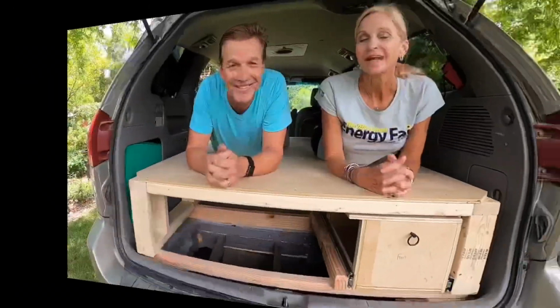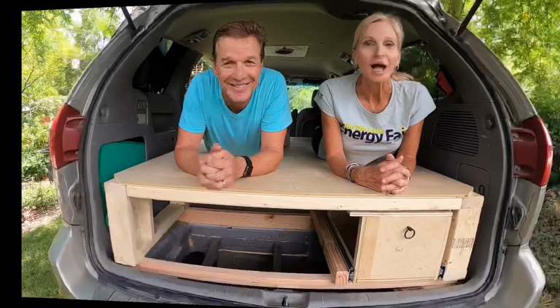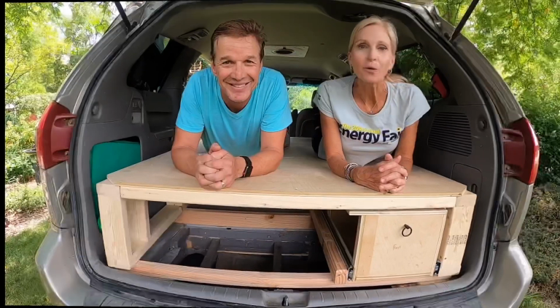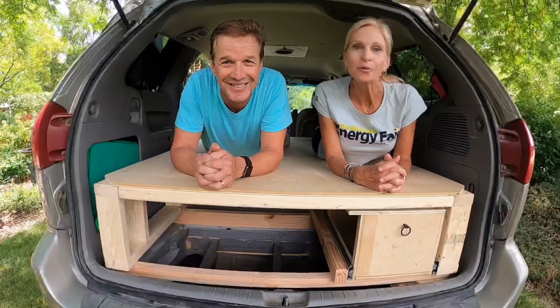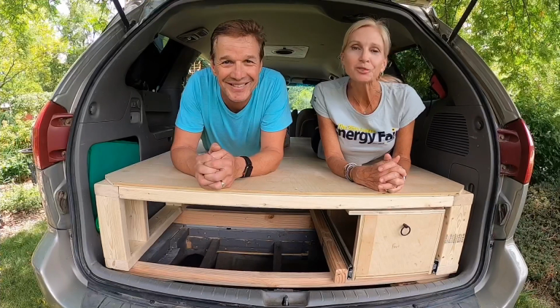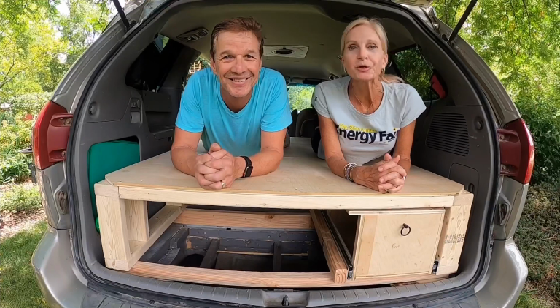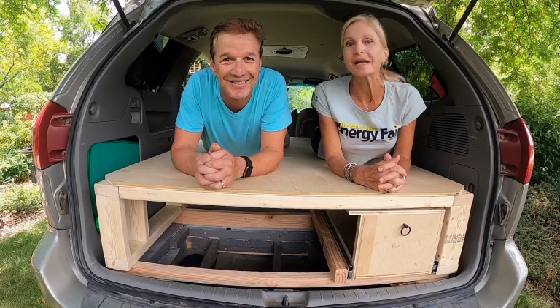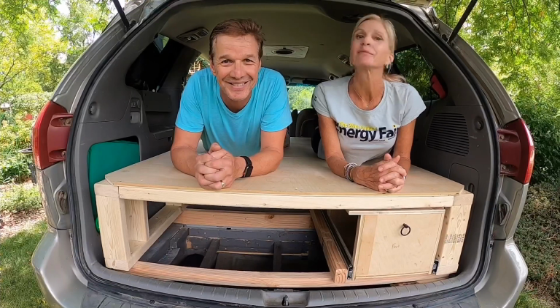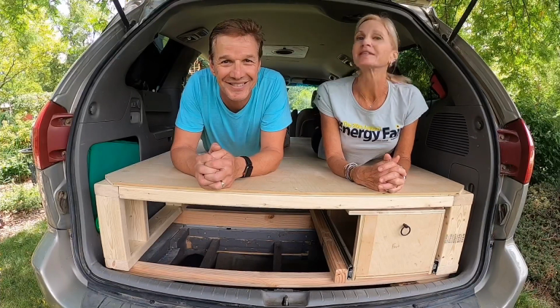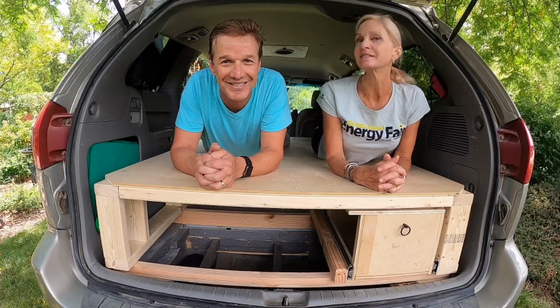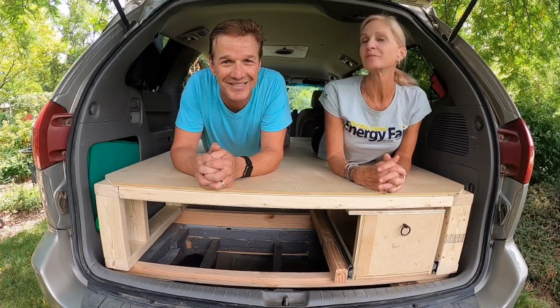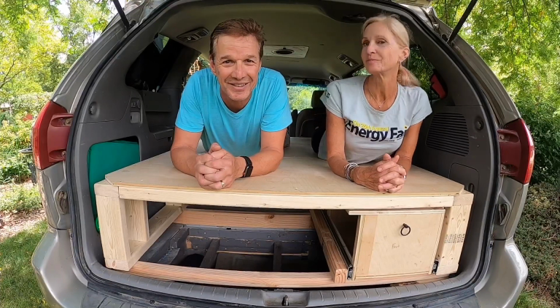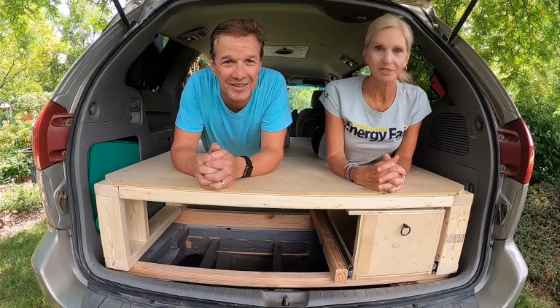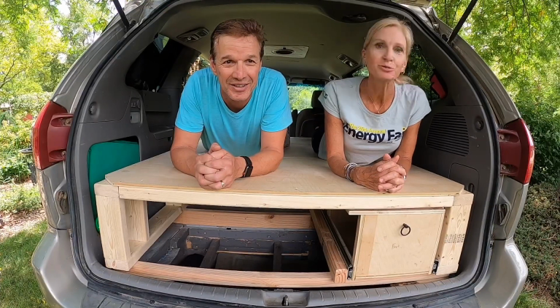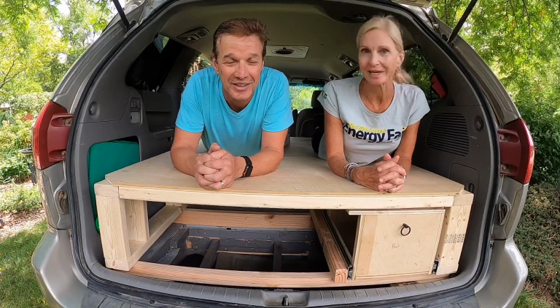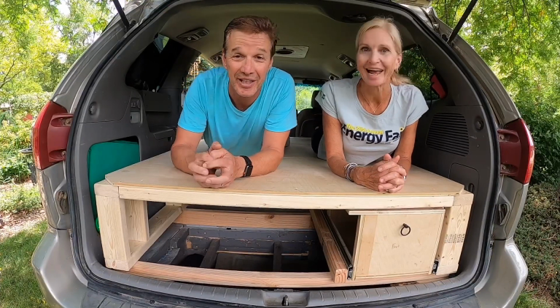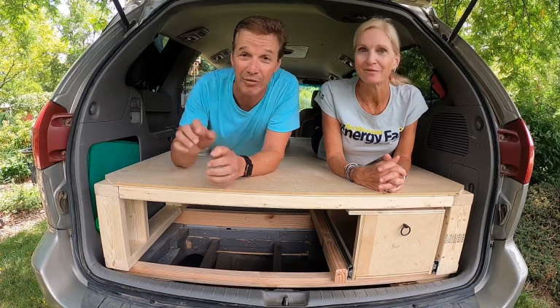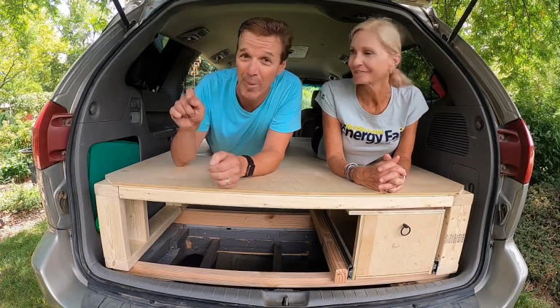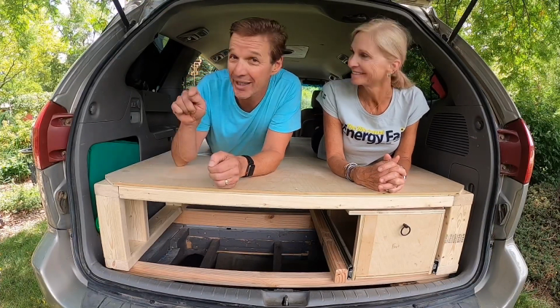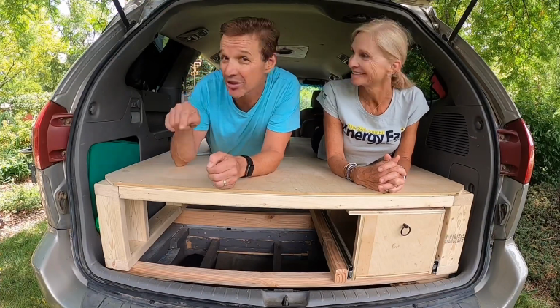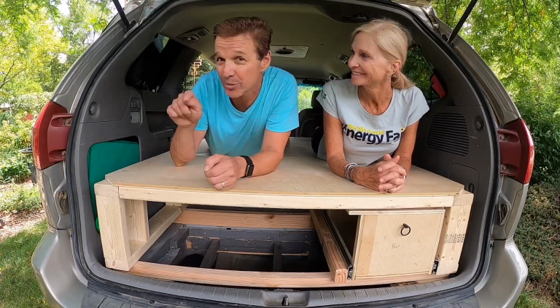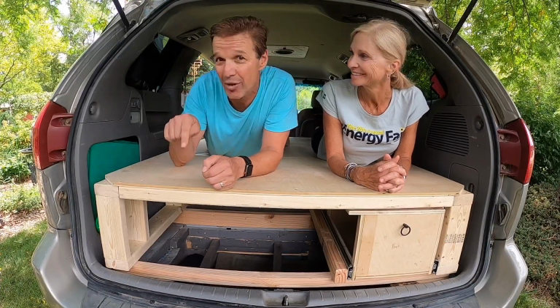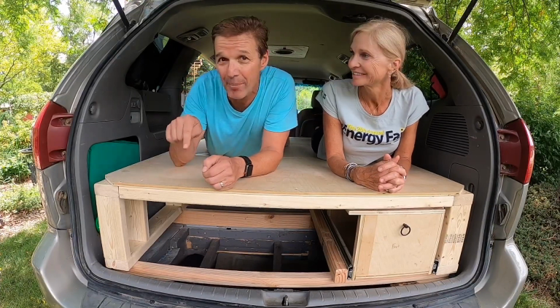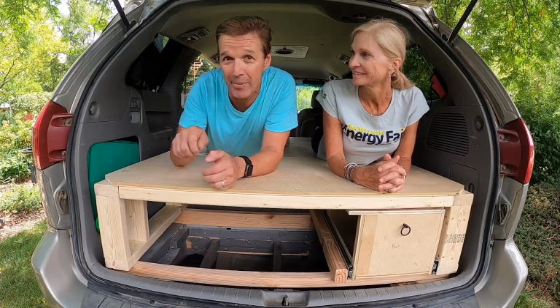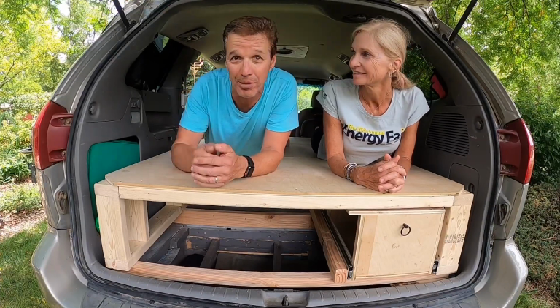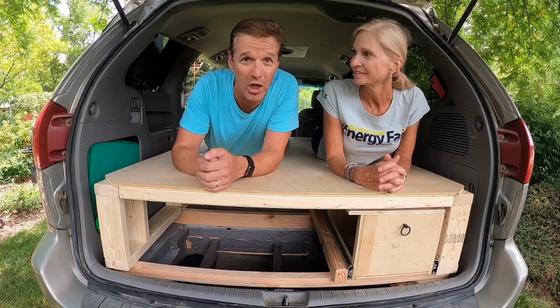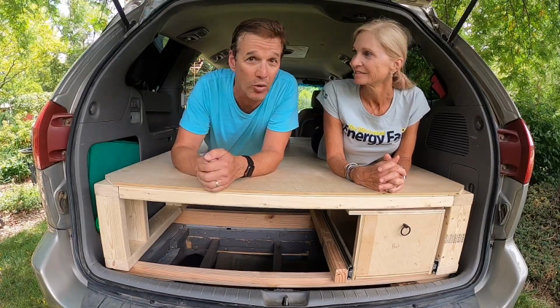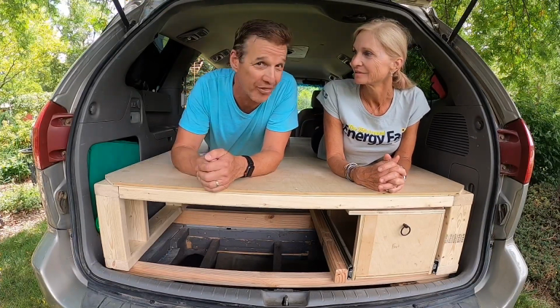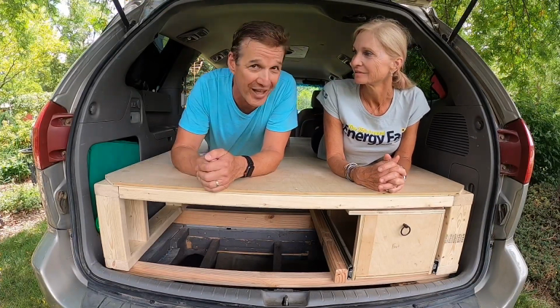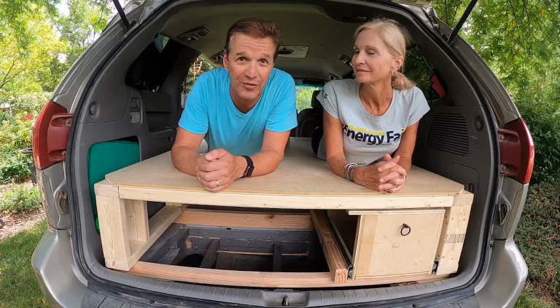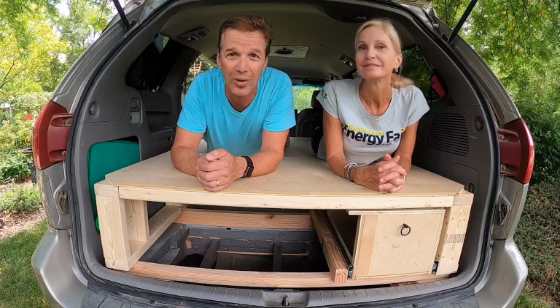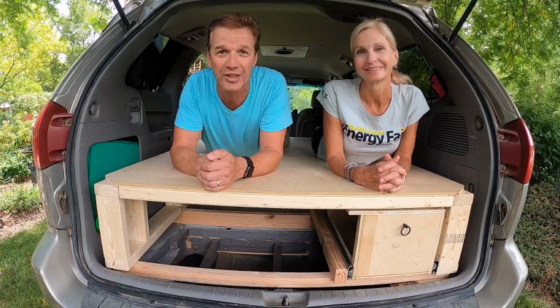I hope you enjoy your camper bed system as much as we have. Remember to hit the subscribe button below. Thanks for watching.